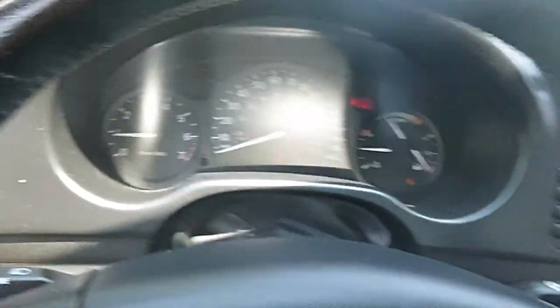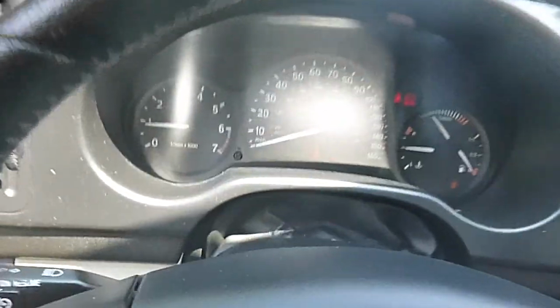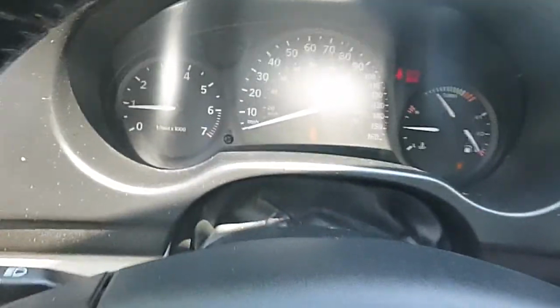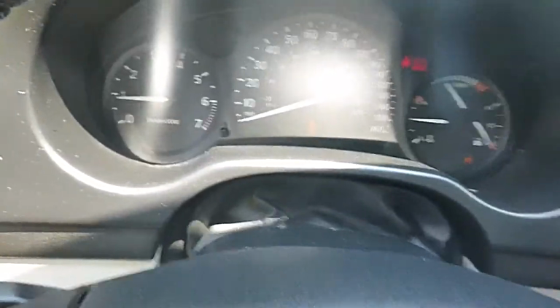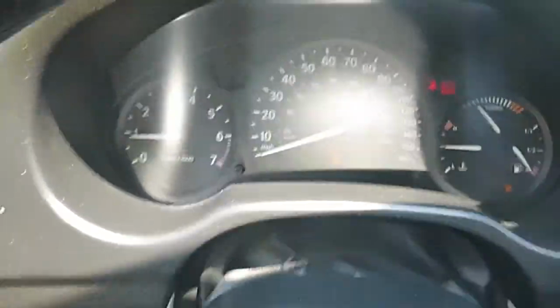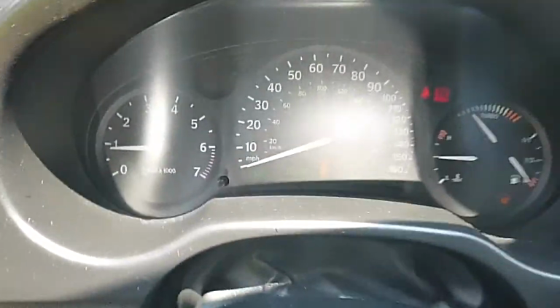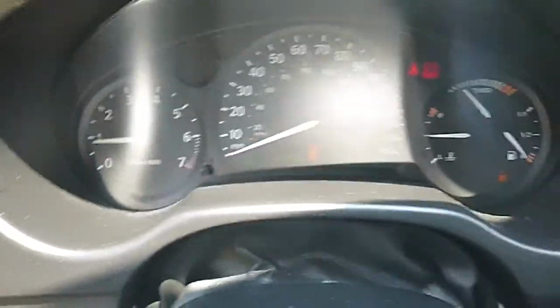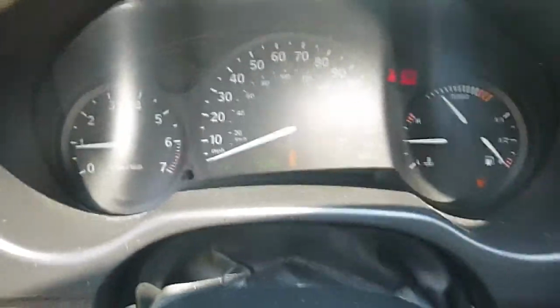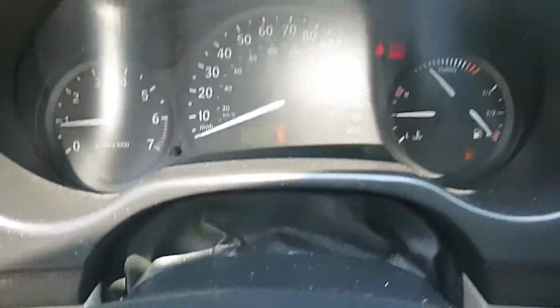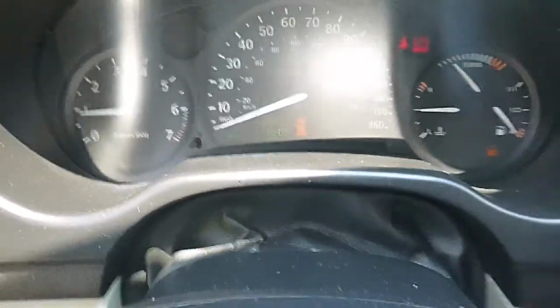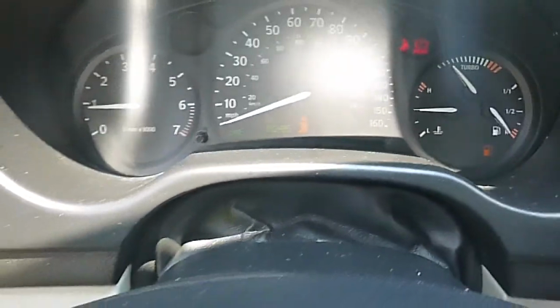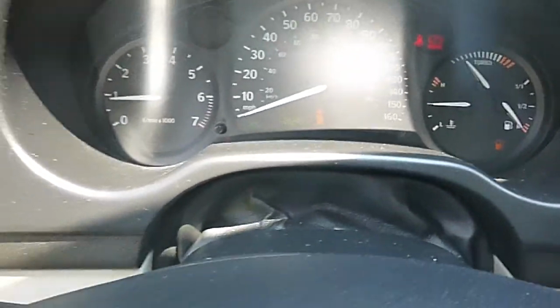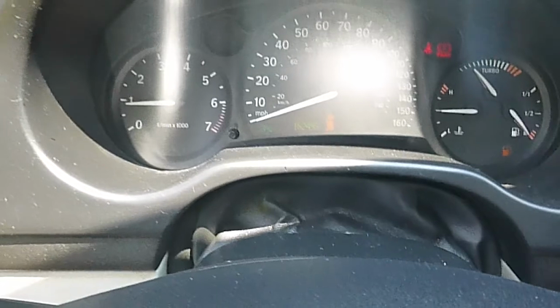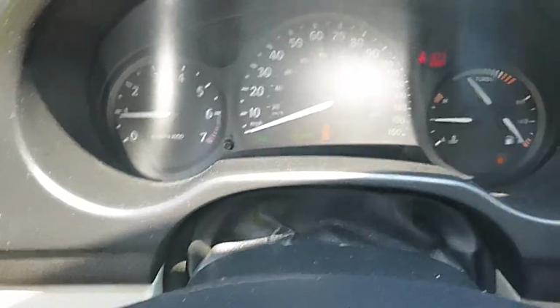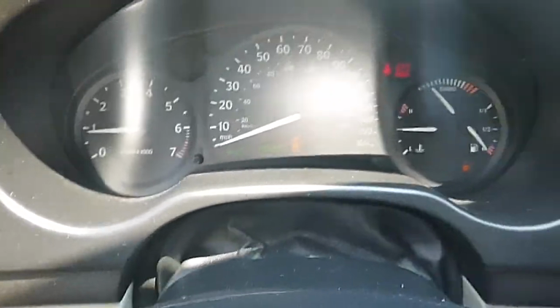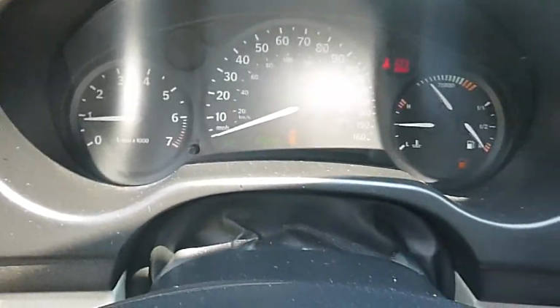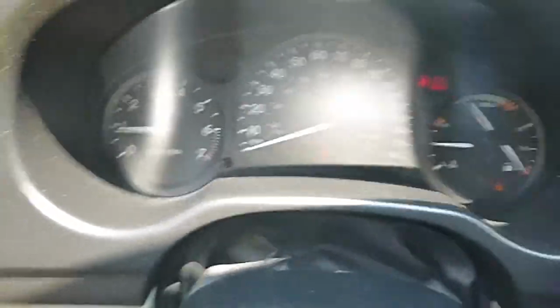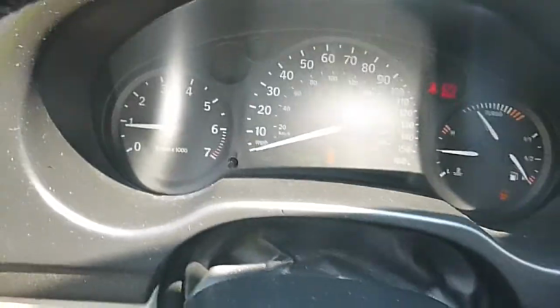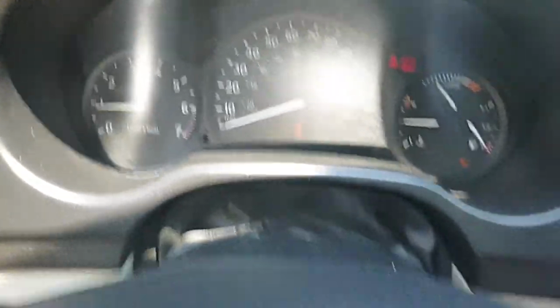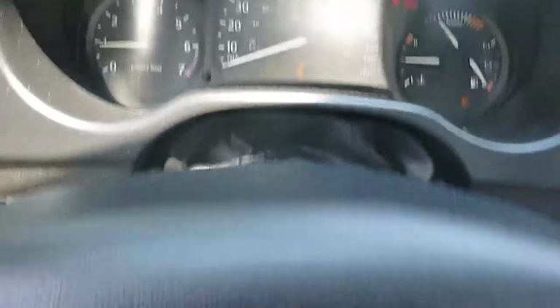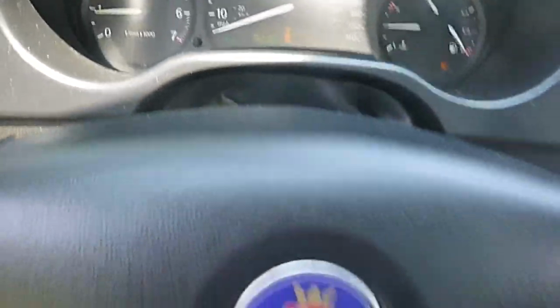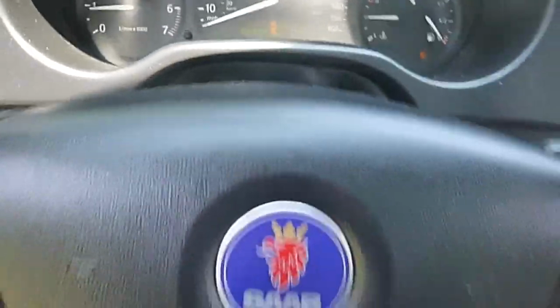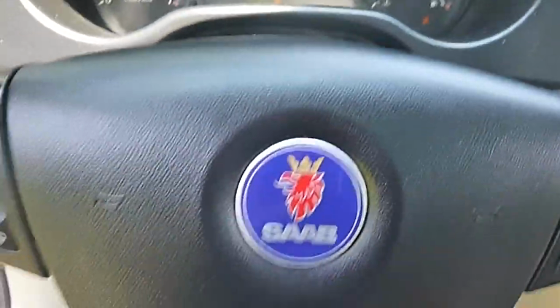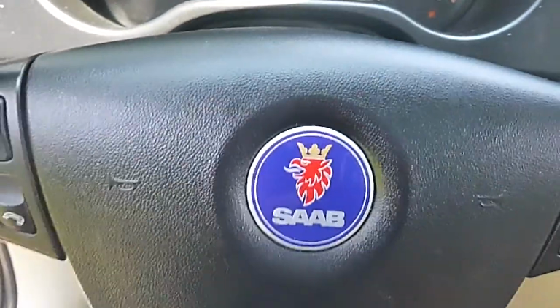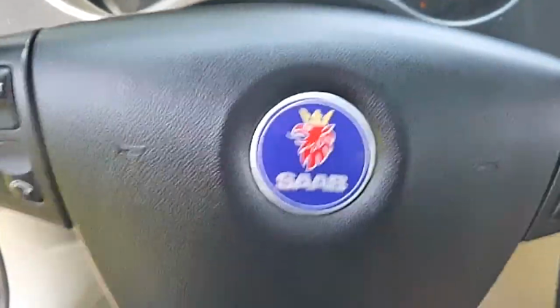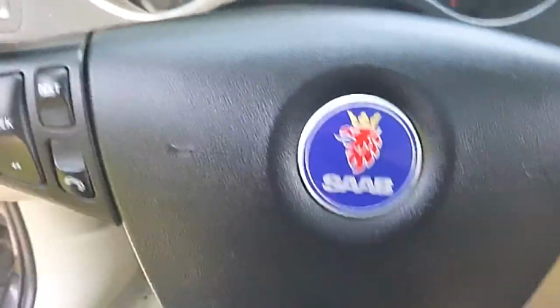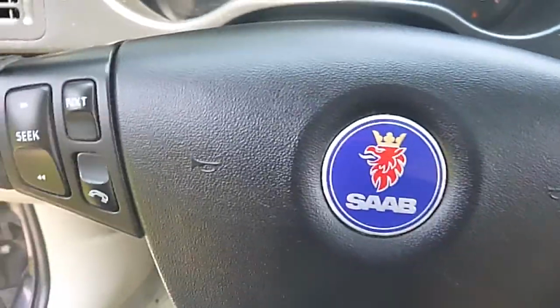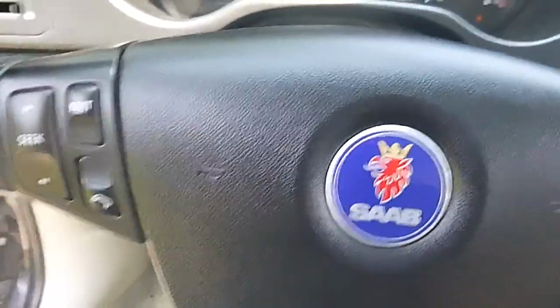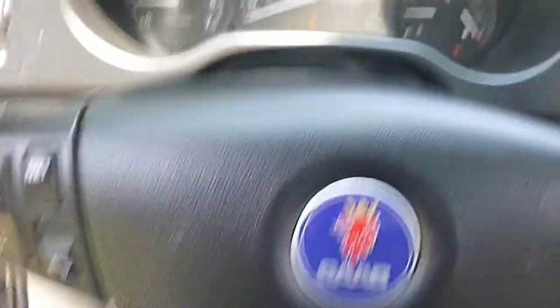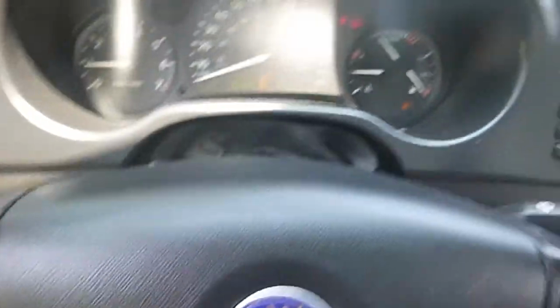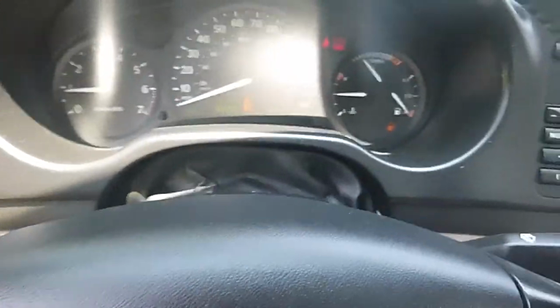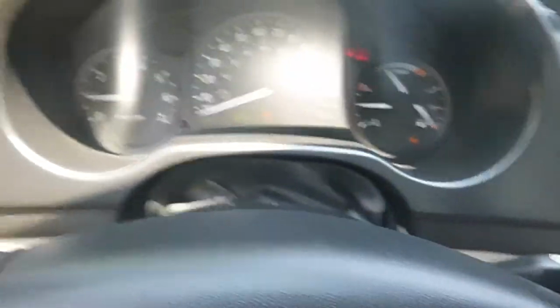This car has 182,000 miles on it, but you'd never know it. It runs and drives good. It's a fresh new car trade.